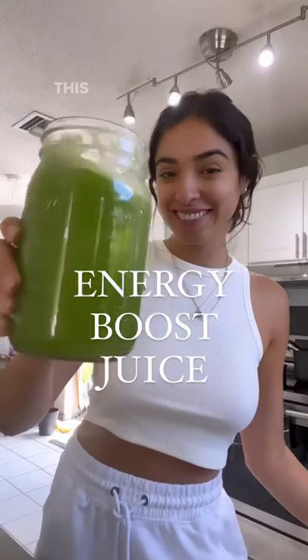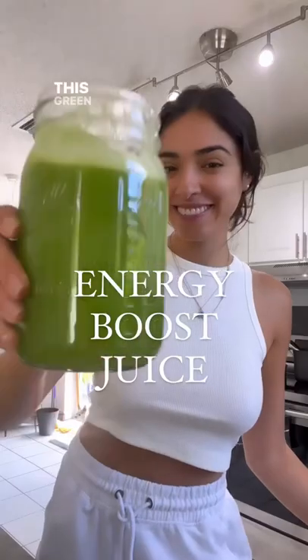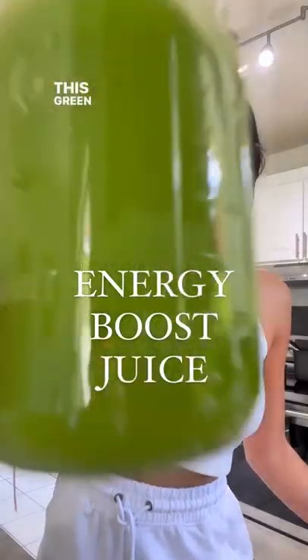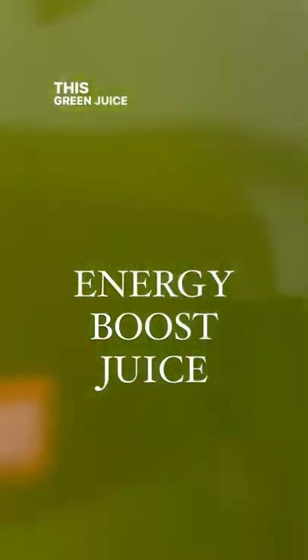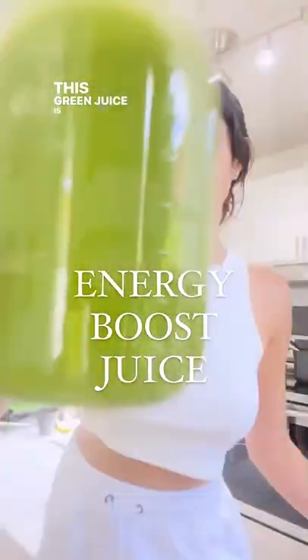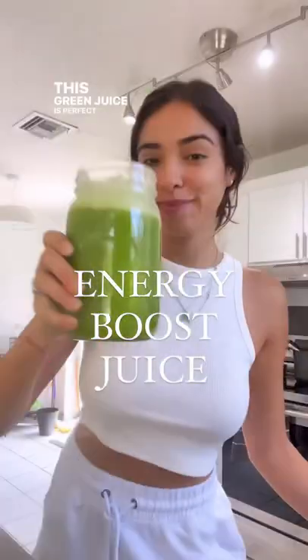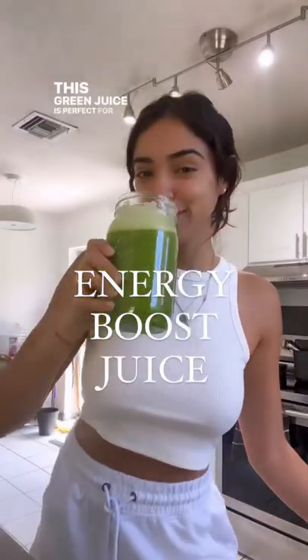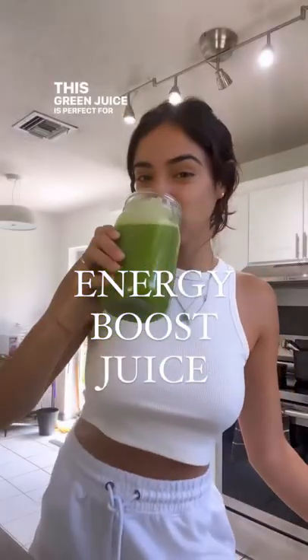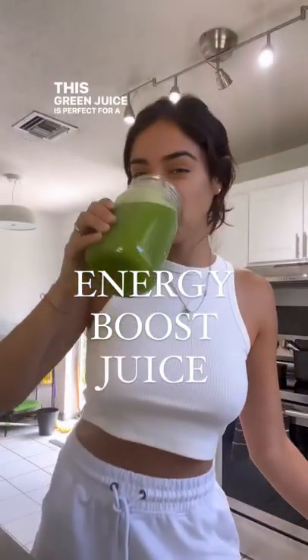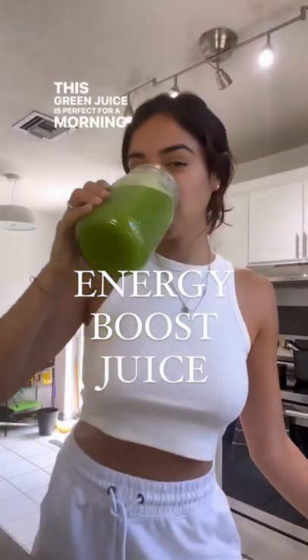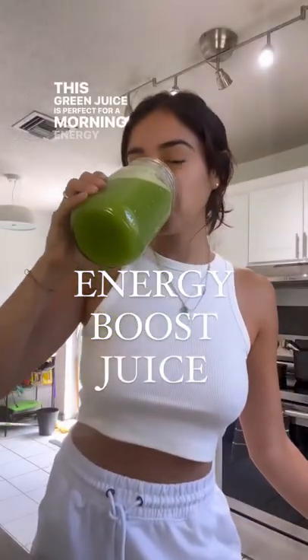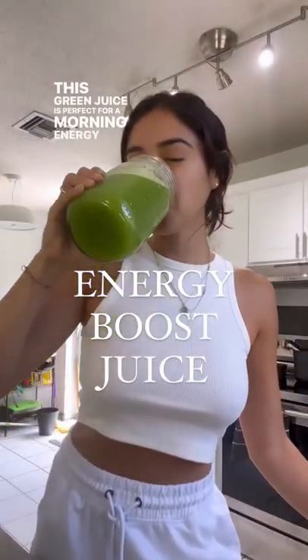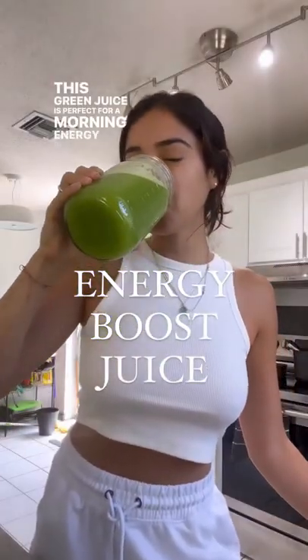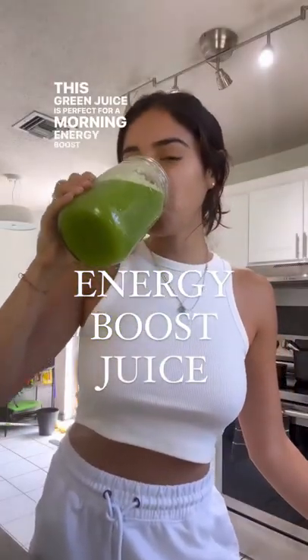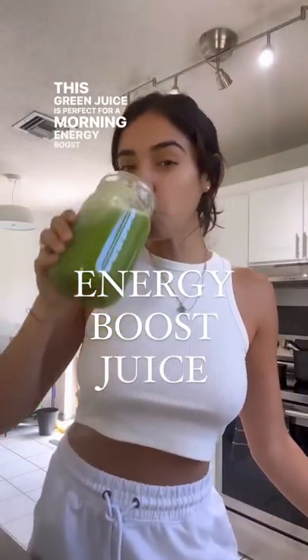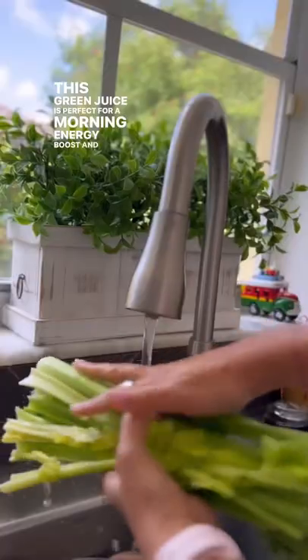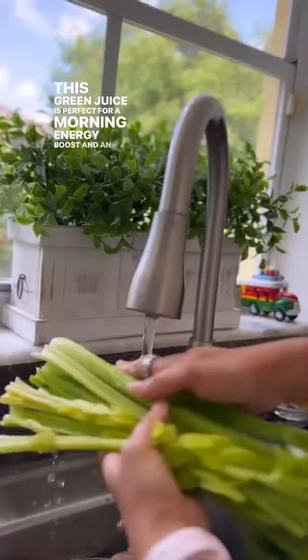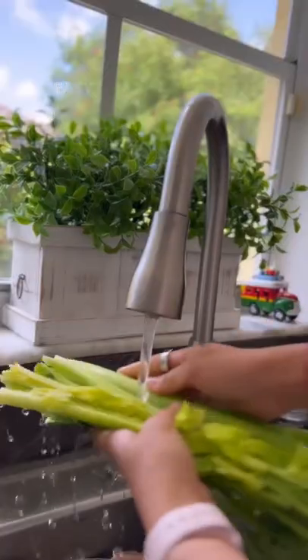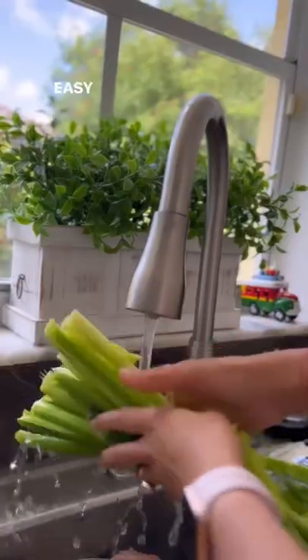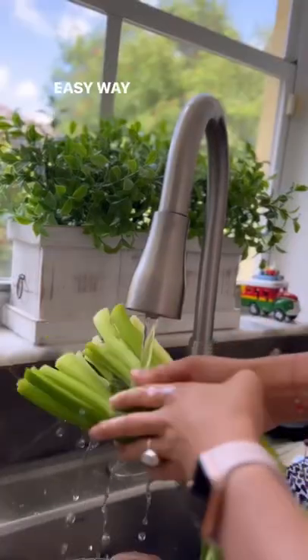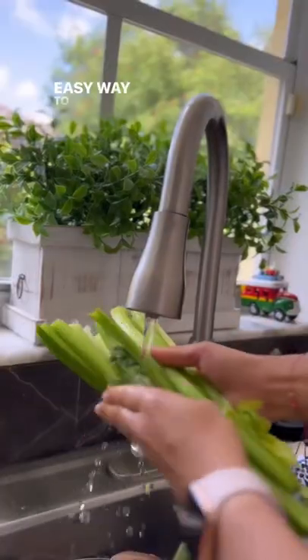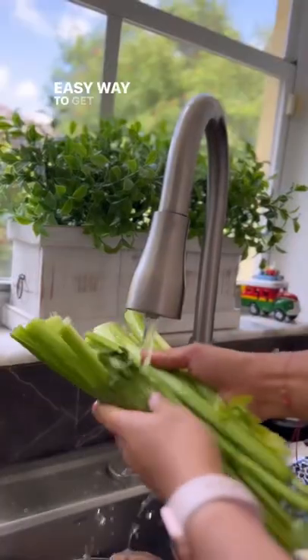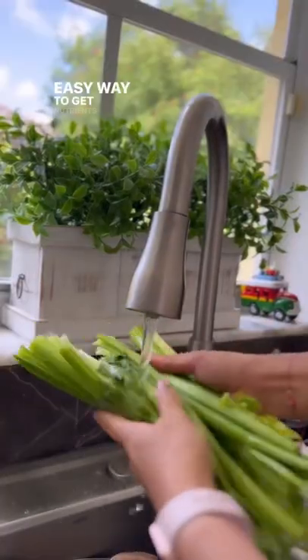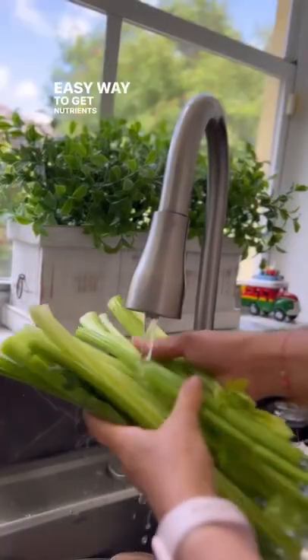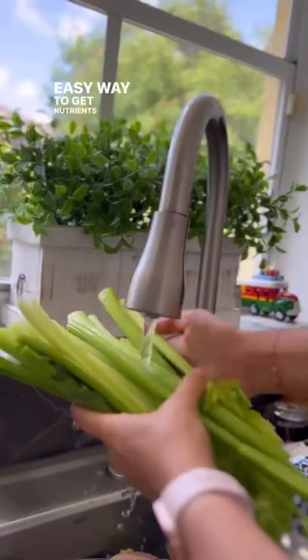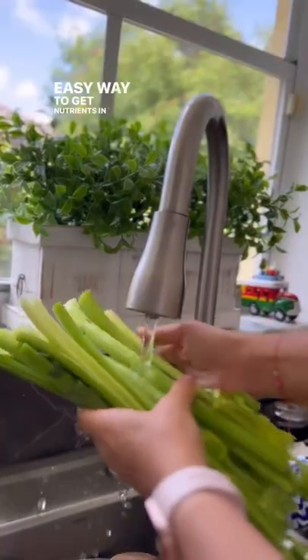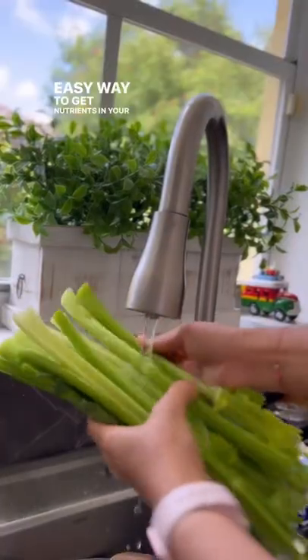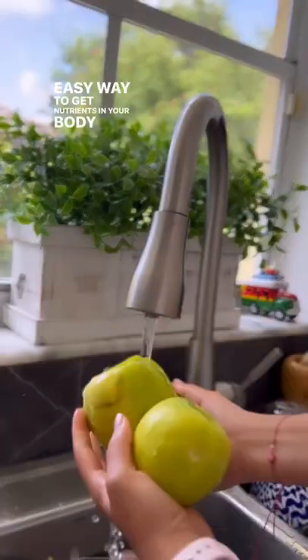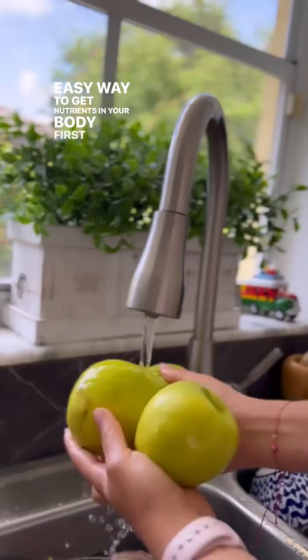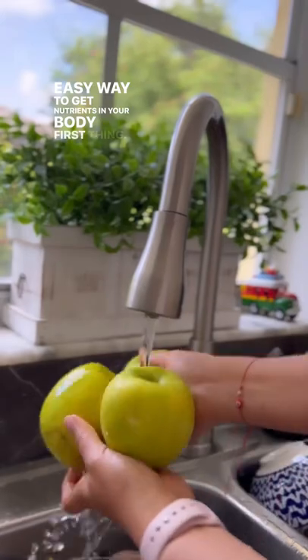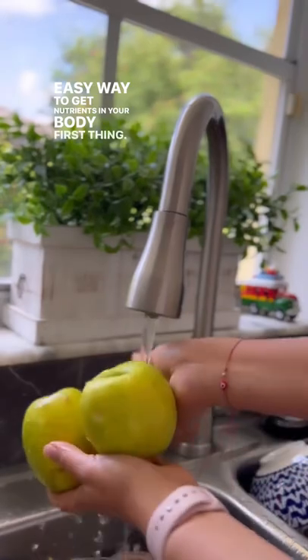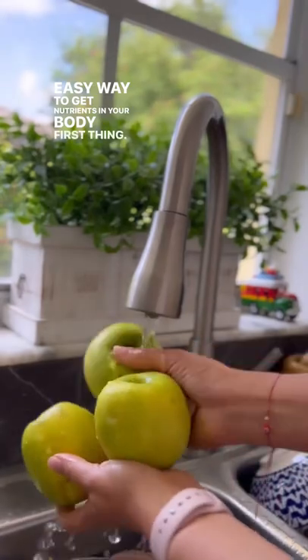This green juice is perfect for a morning energy boost and an easy way to get nutrients in your body first thing.